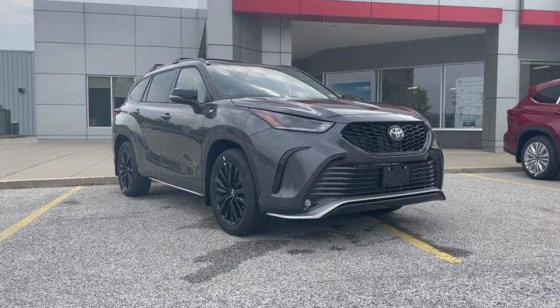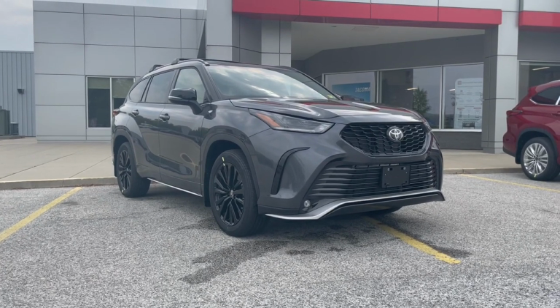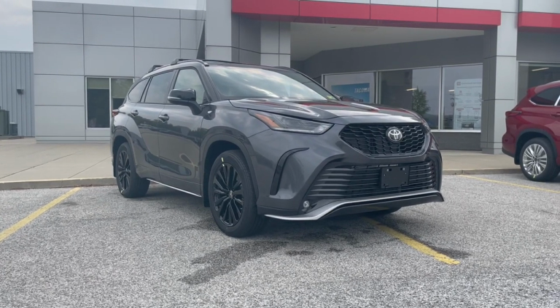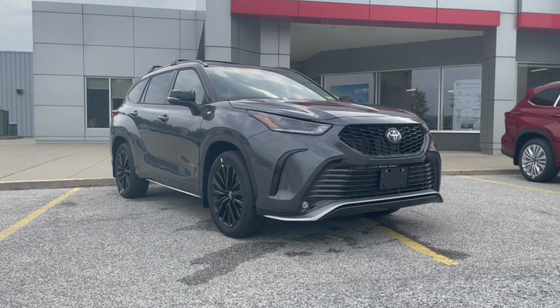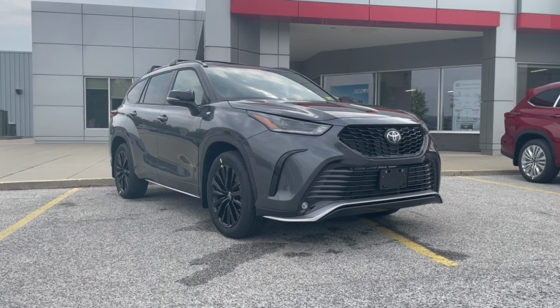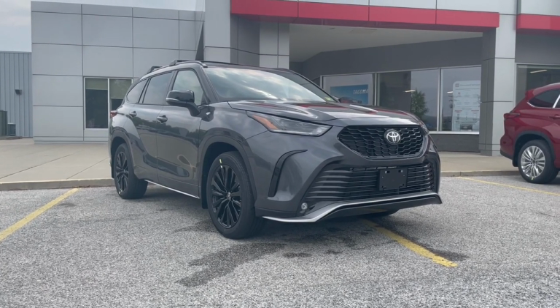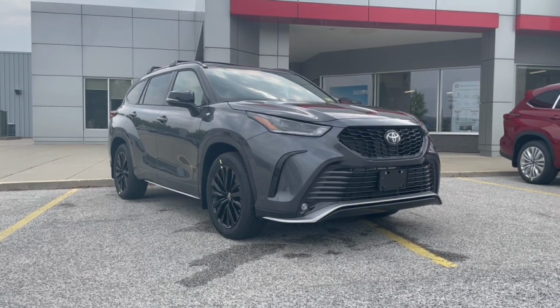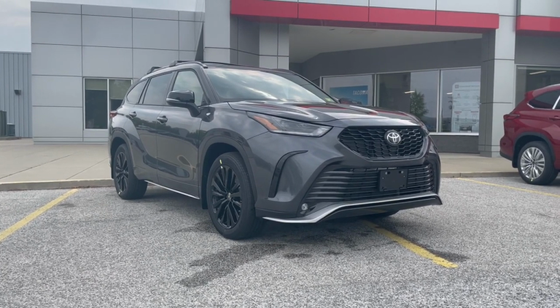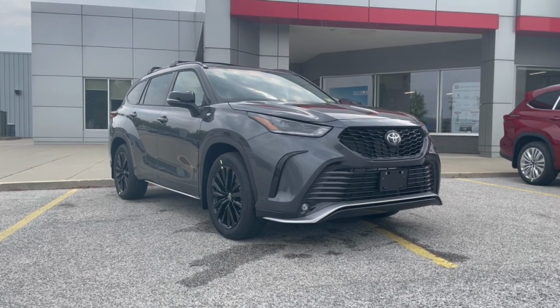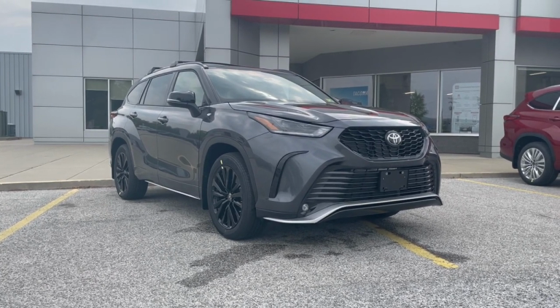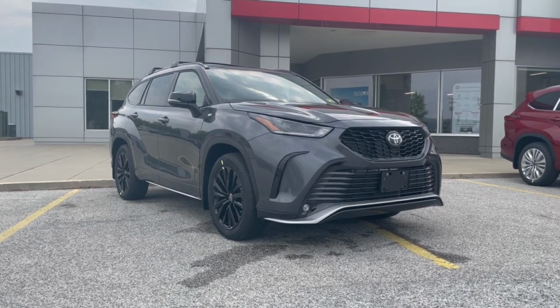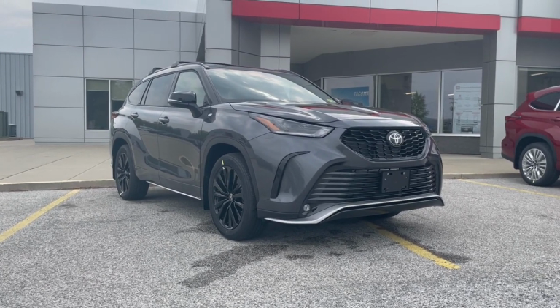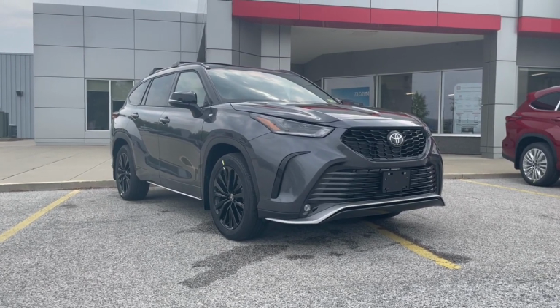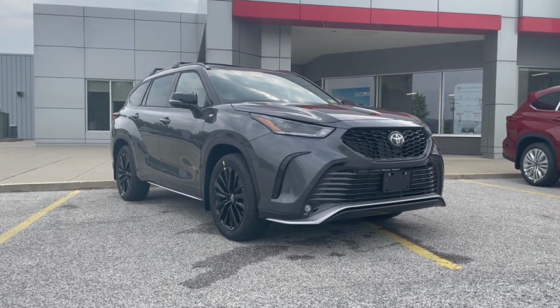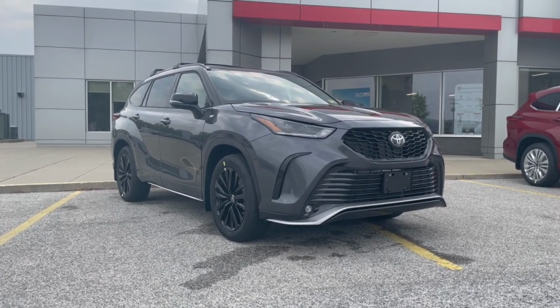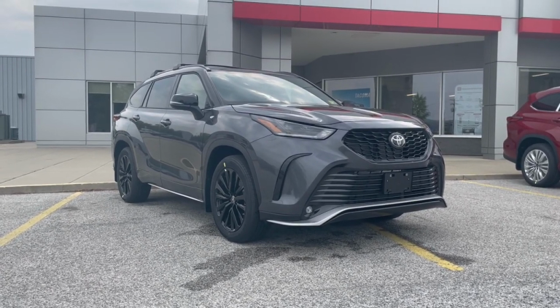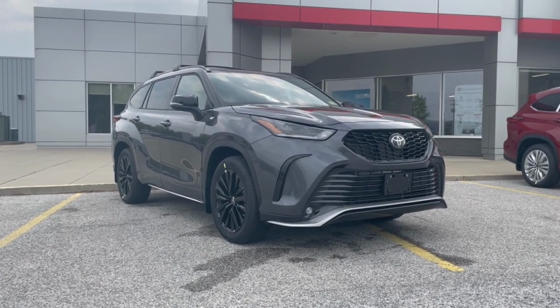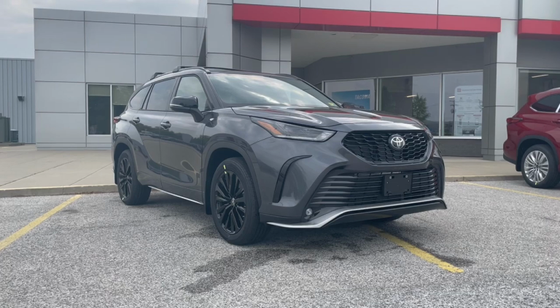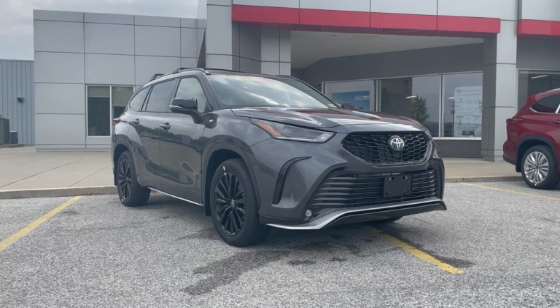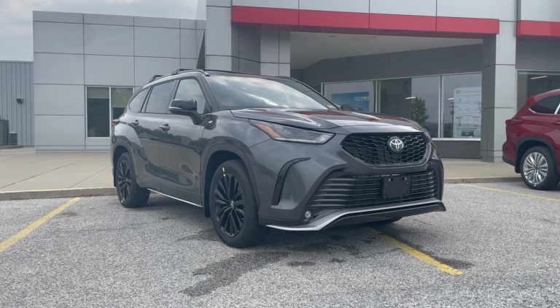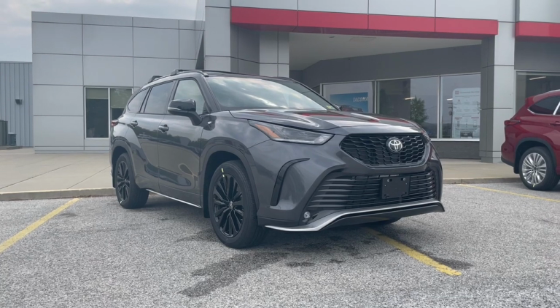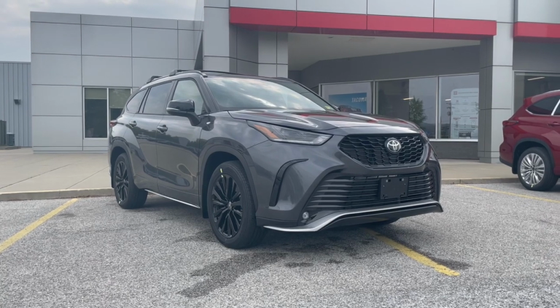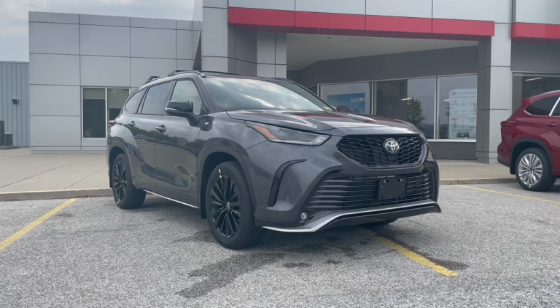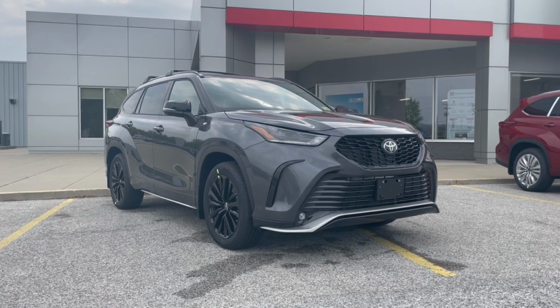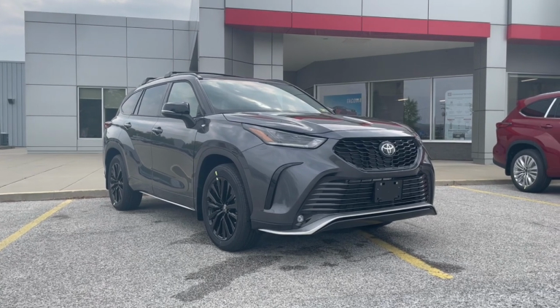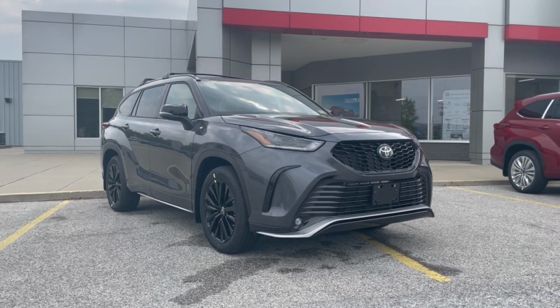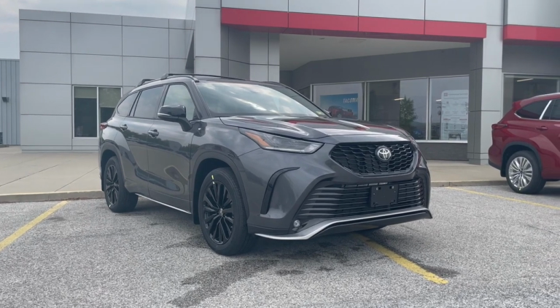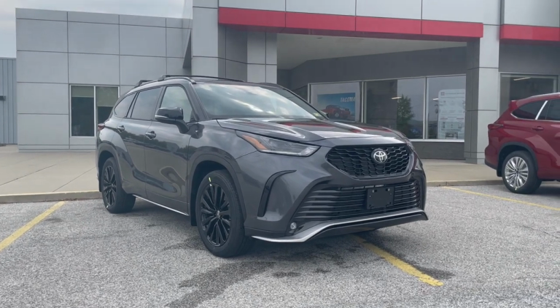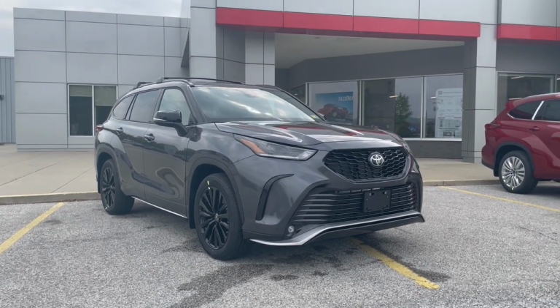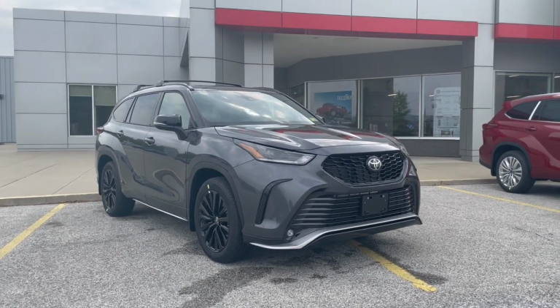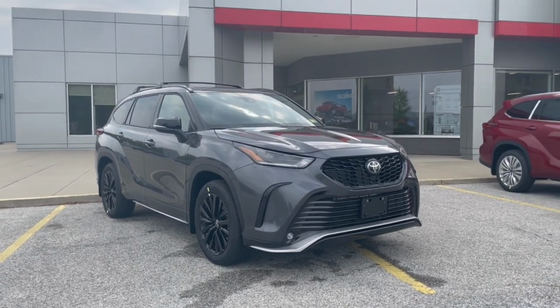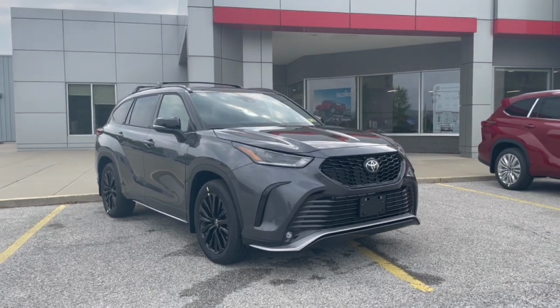Hi, good afternoon, Steve. This is Dylan with Alderman's Toyota in Rutland, where your satisfaction is our top priority.